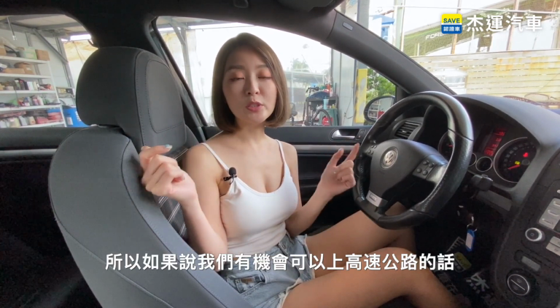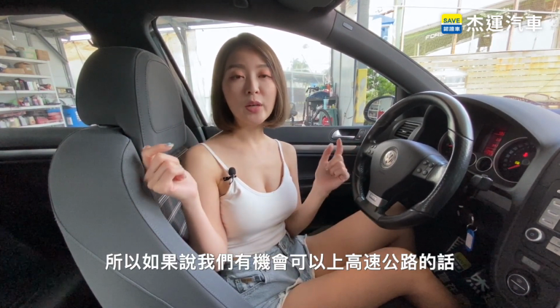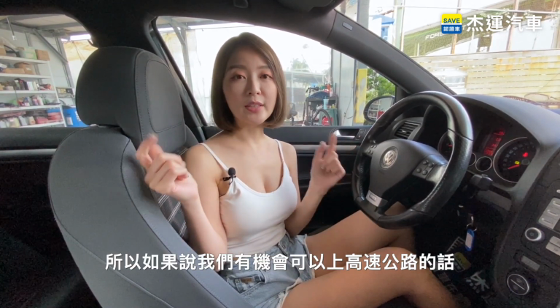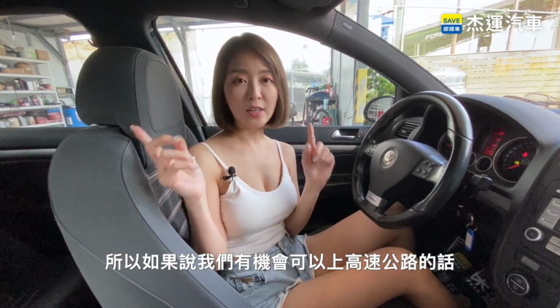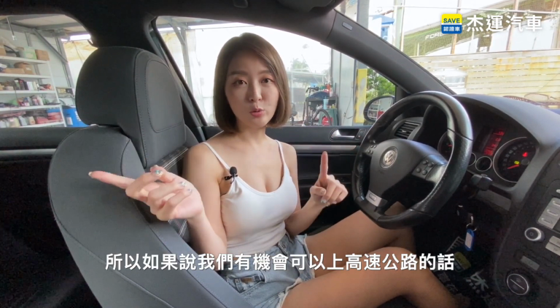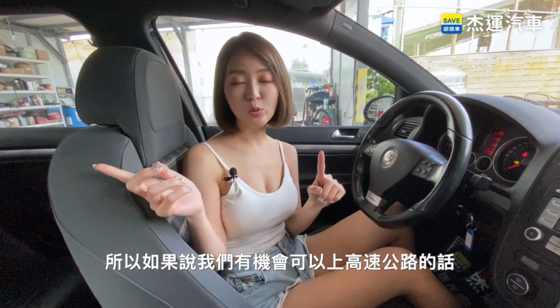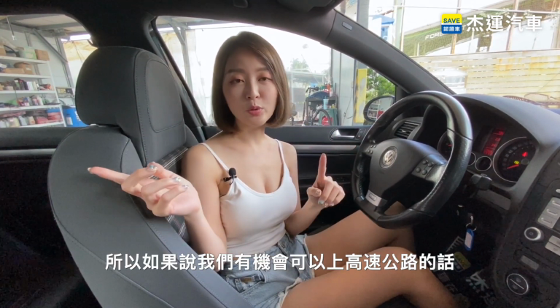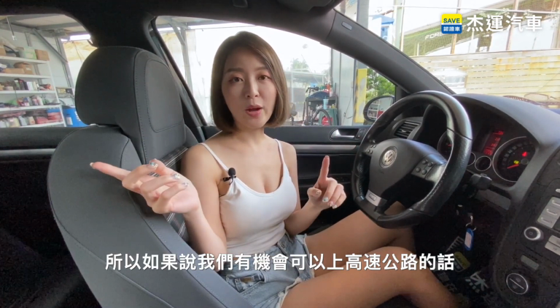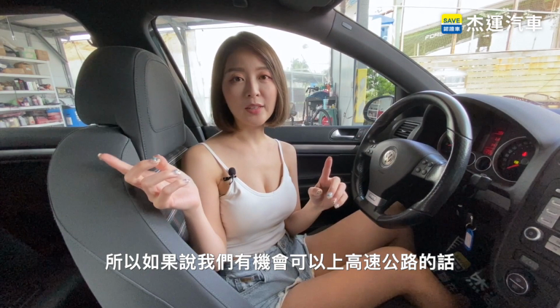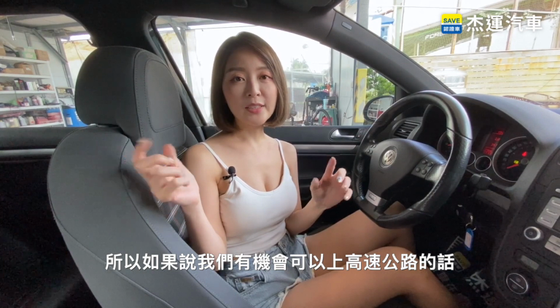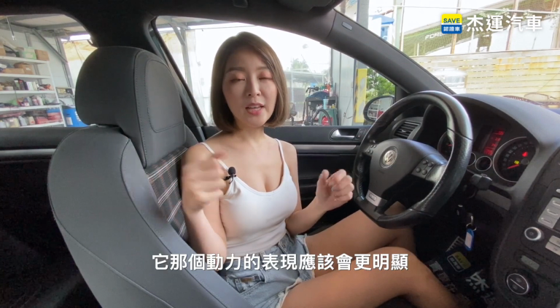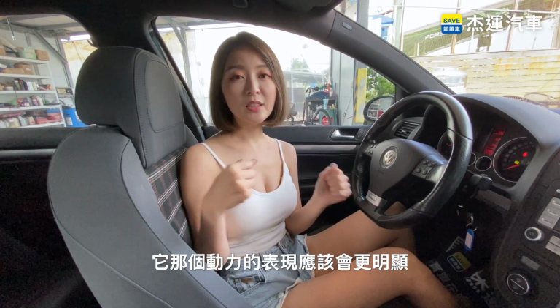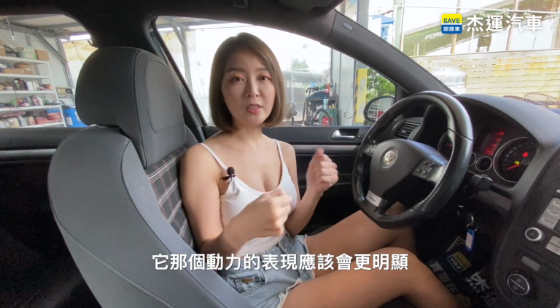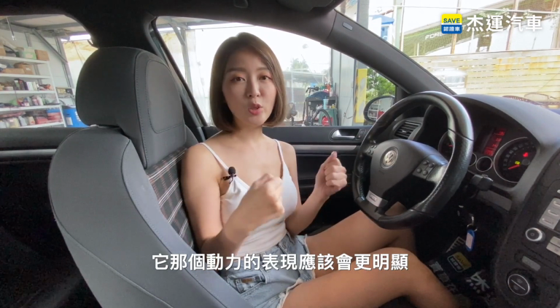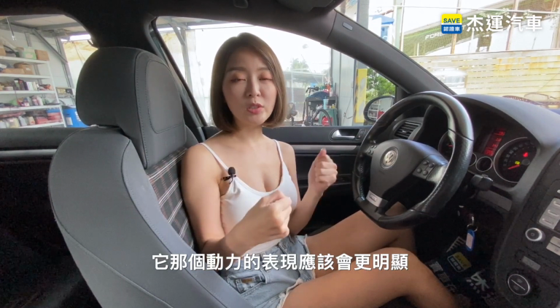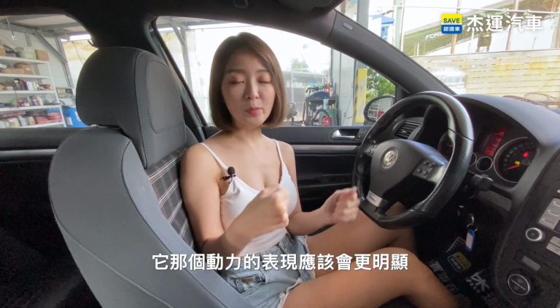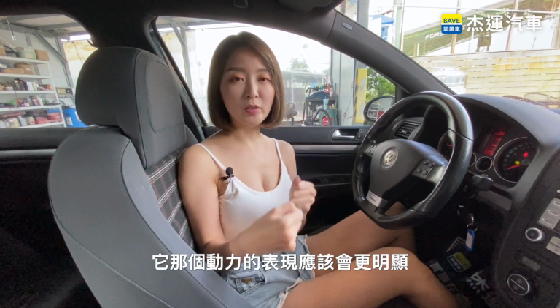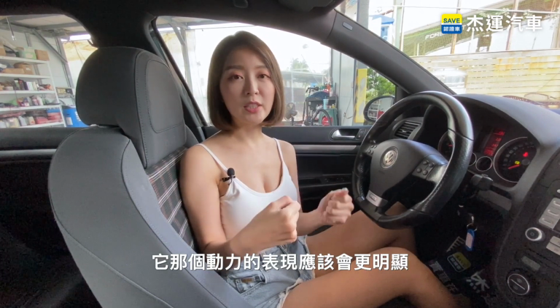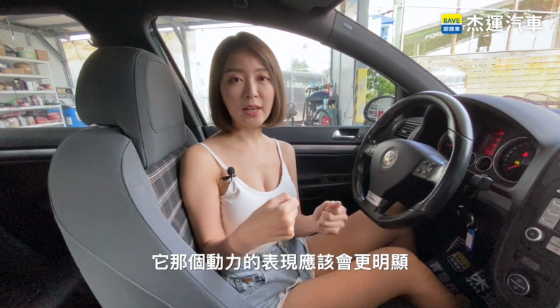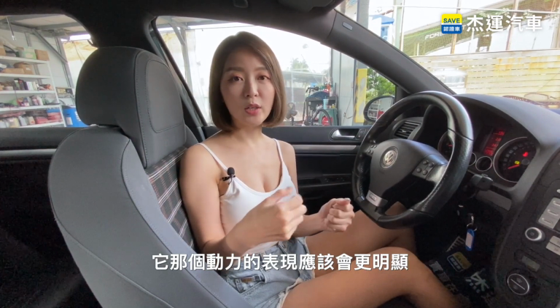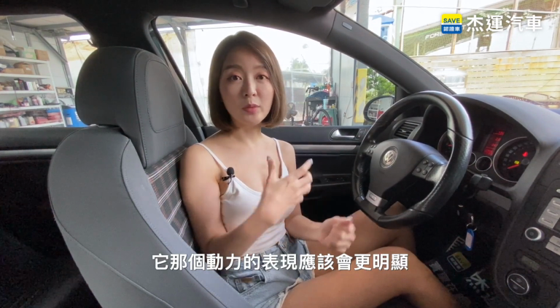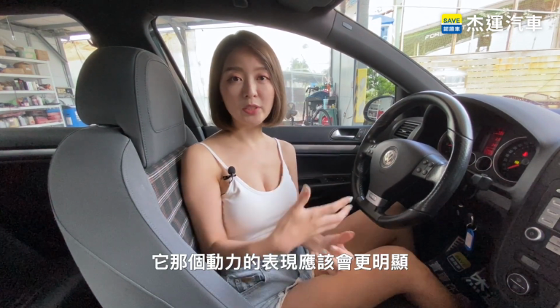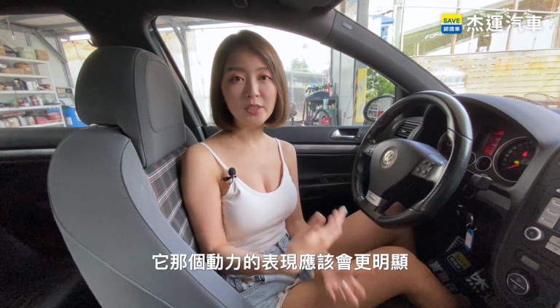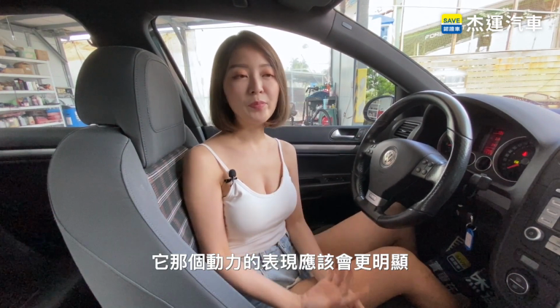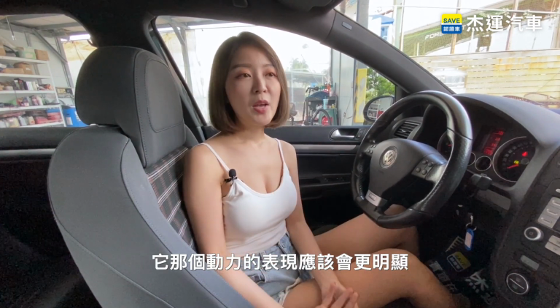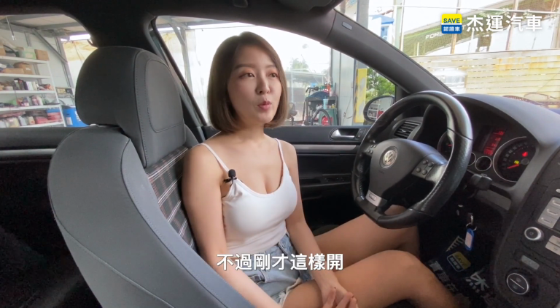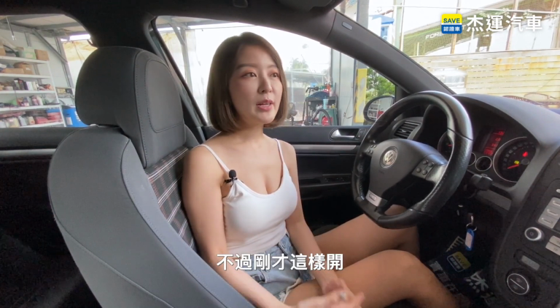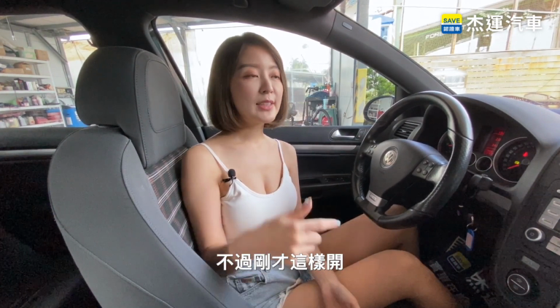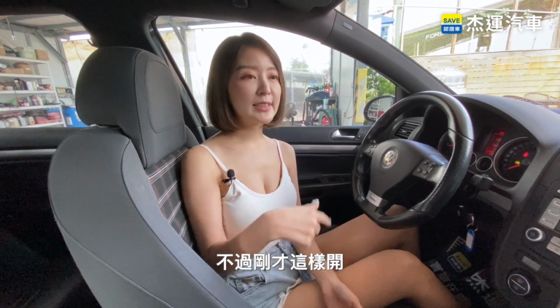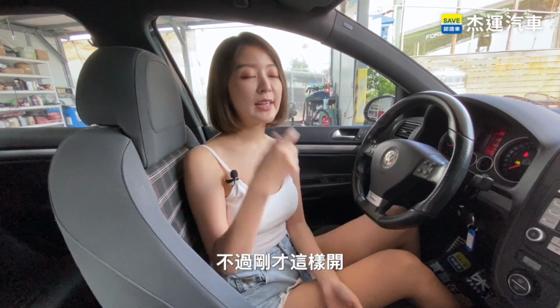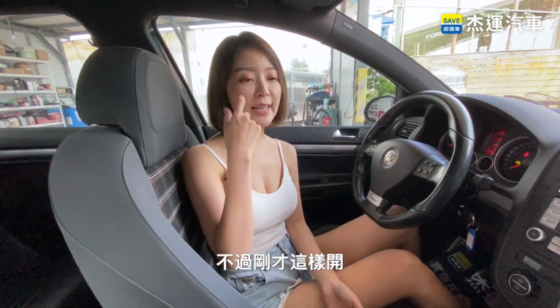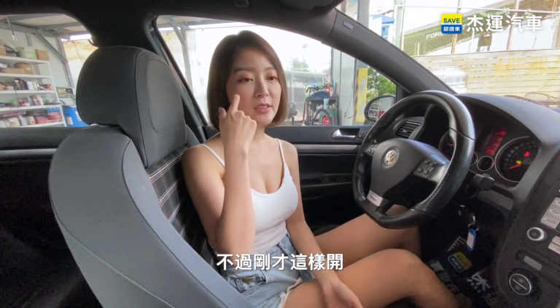因為我們這邊剛才的速度限速只能開到80，所以如果說我們有機會可以上高速公路的話，它那個動力的表現應該會更明顯。